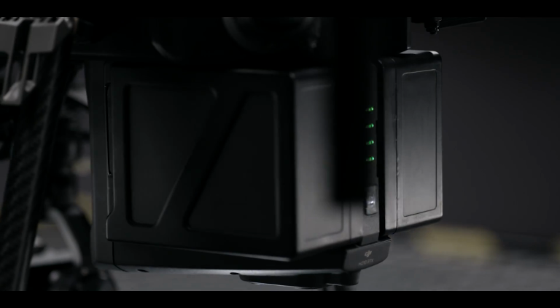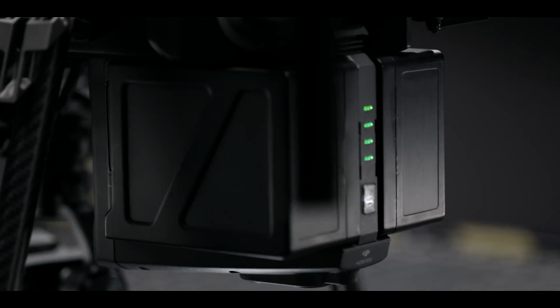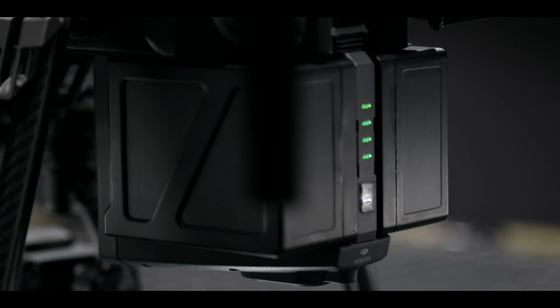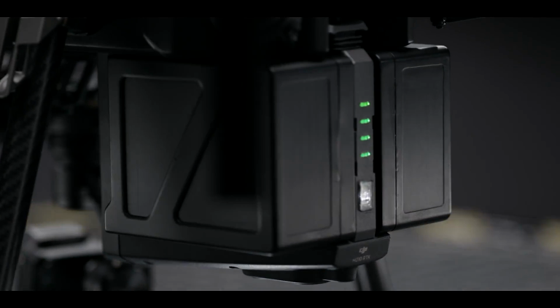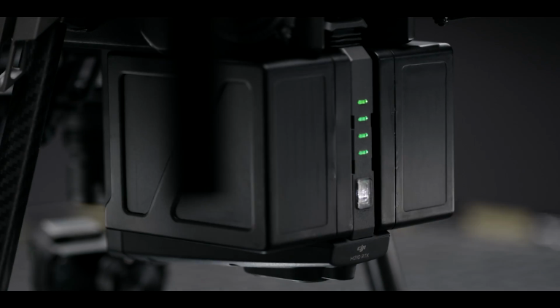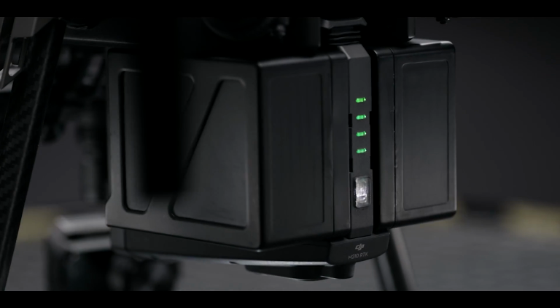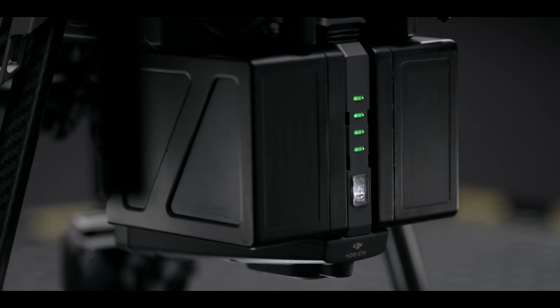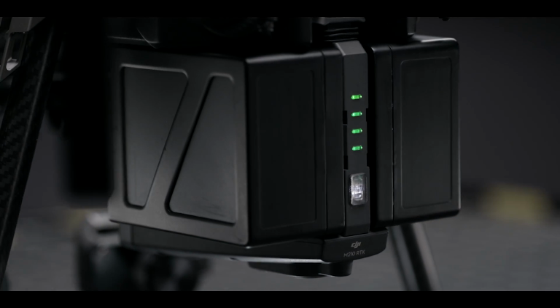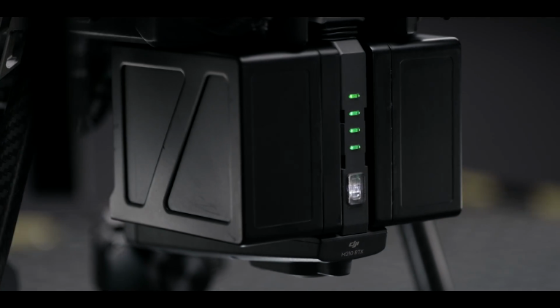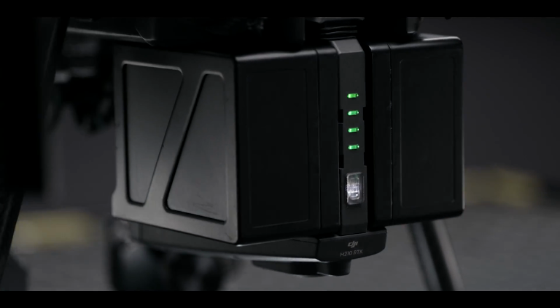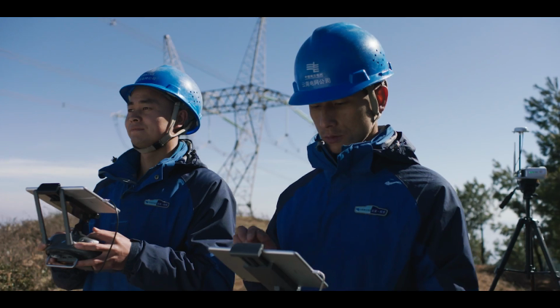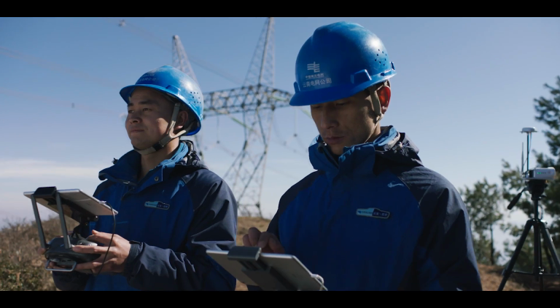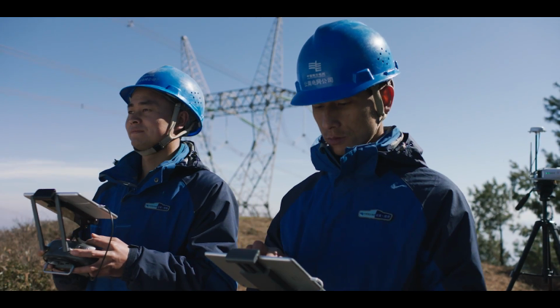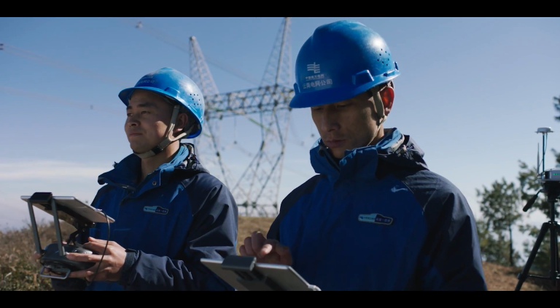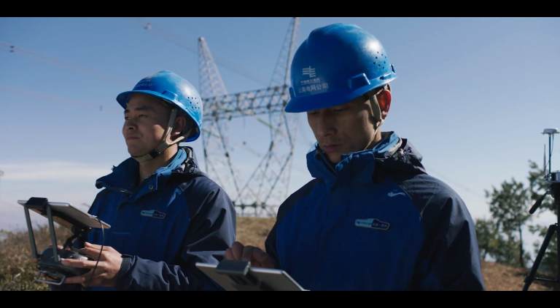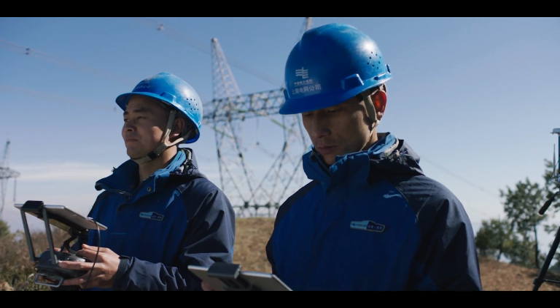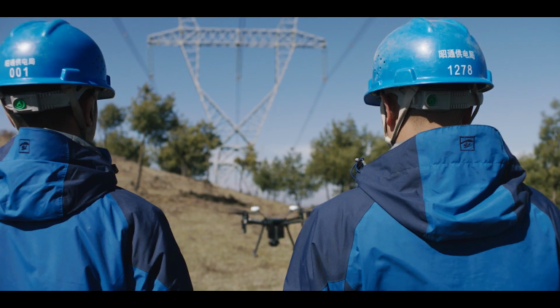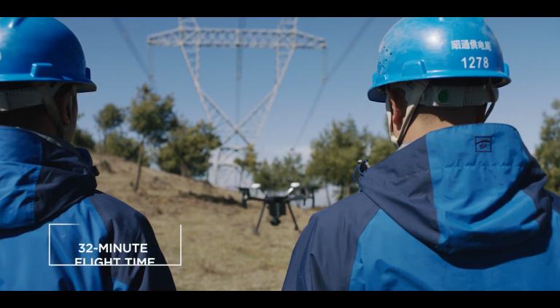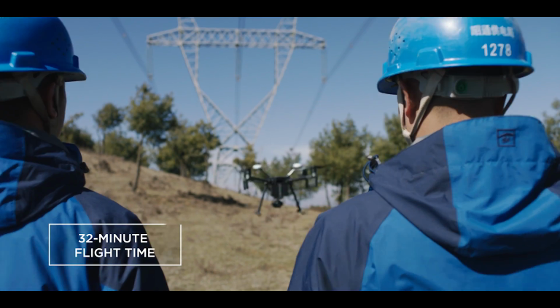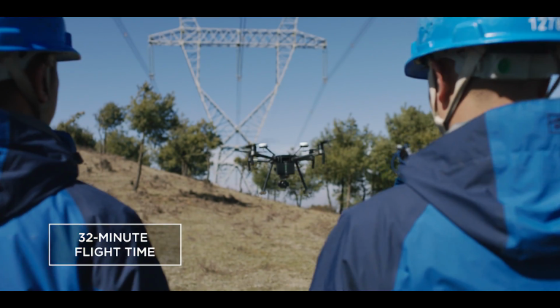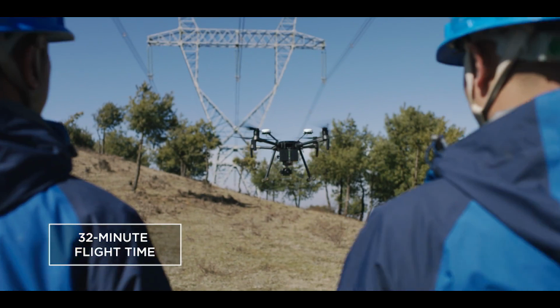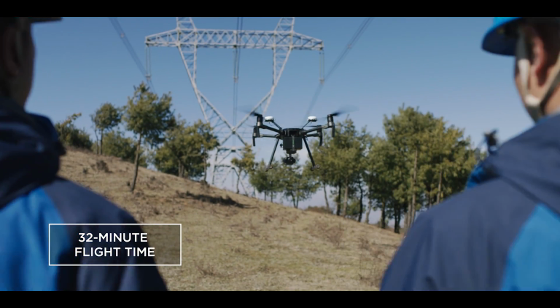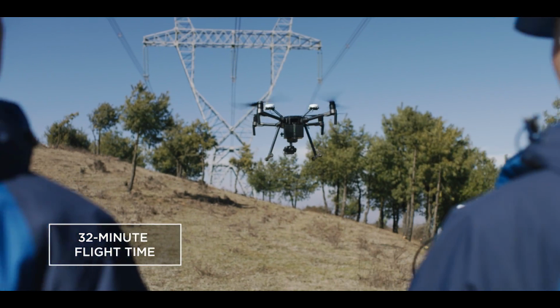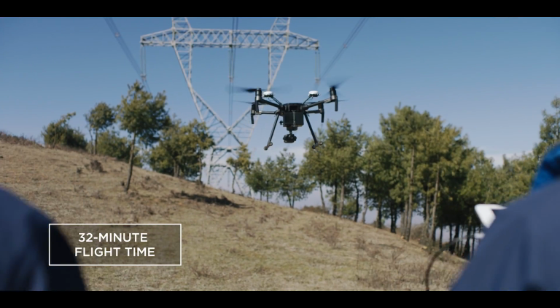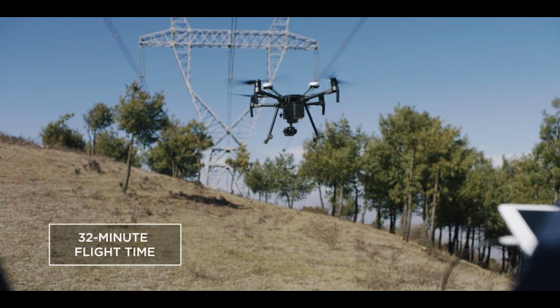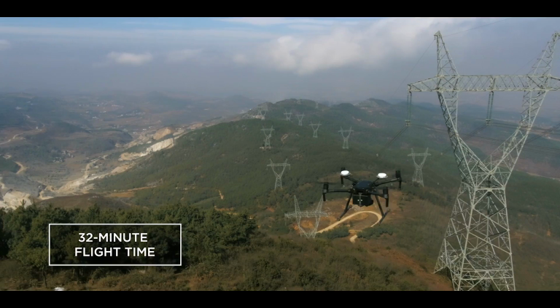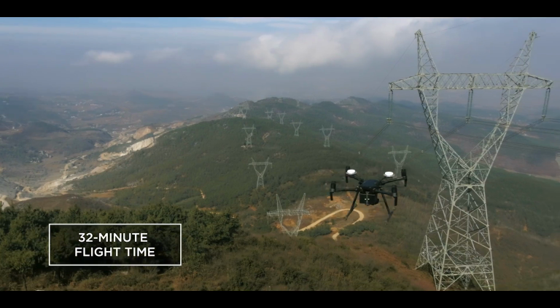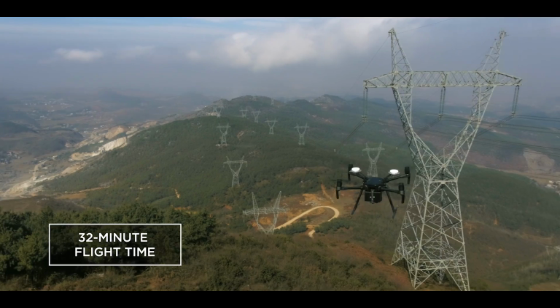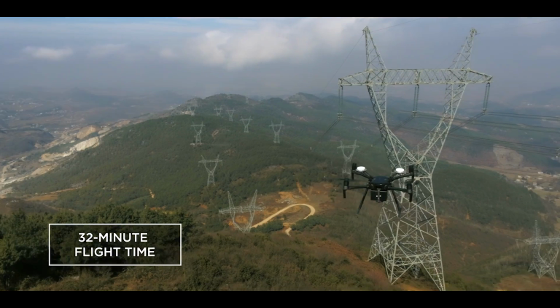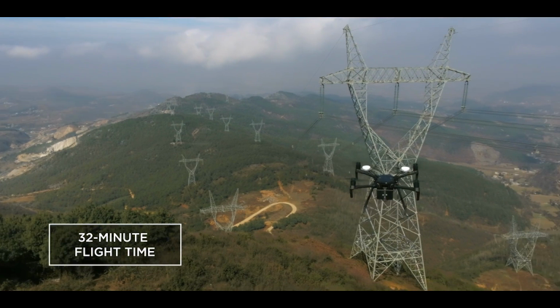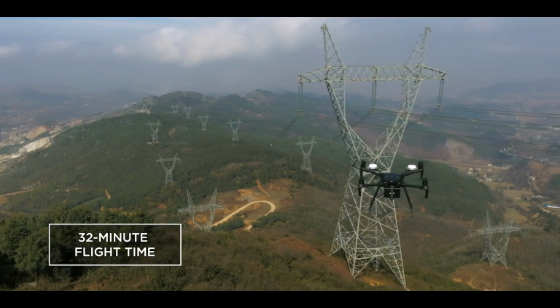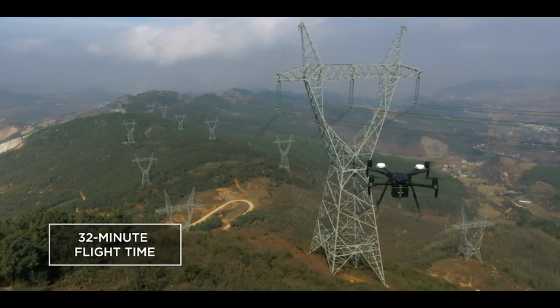A newly designed dual battery power system supports up to 32 minutes of flight for maximum air time with a single gimbal.